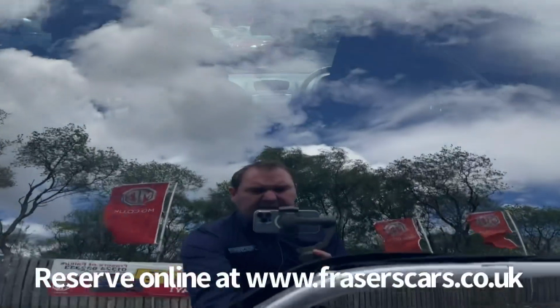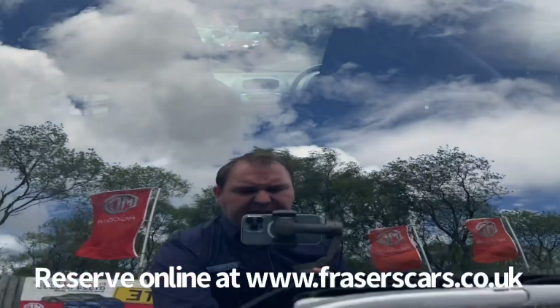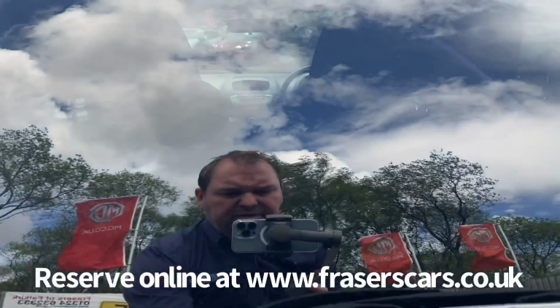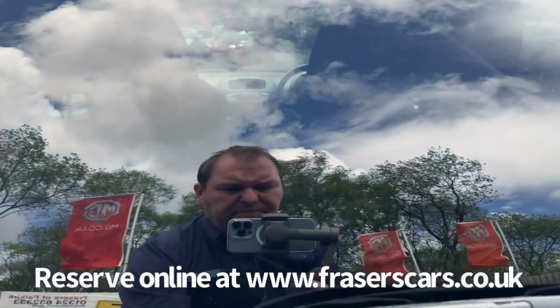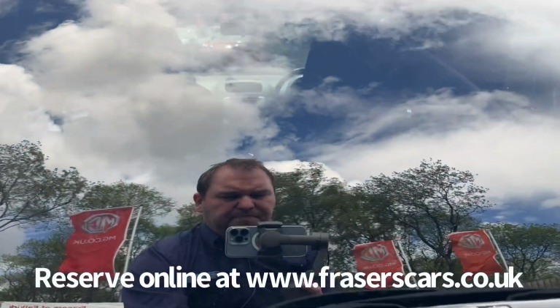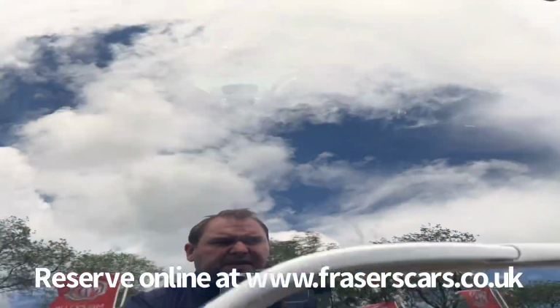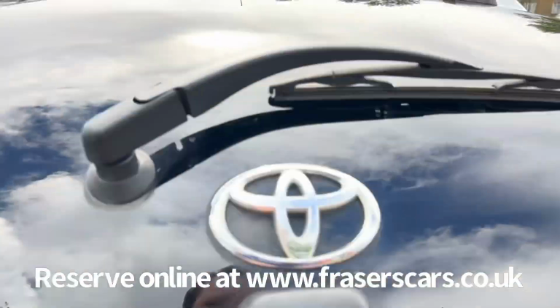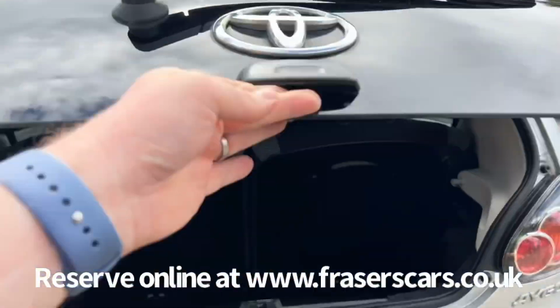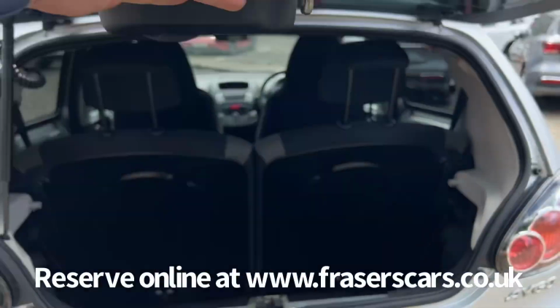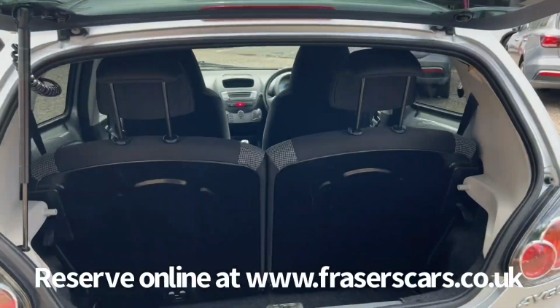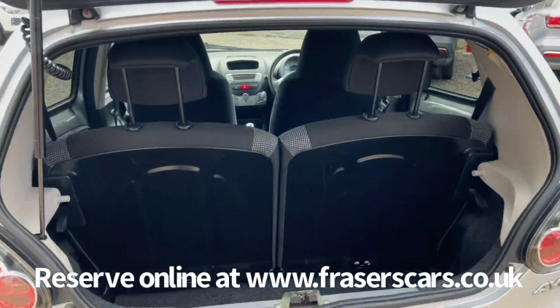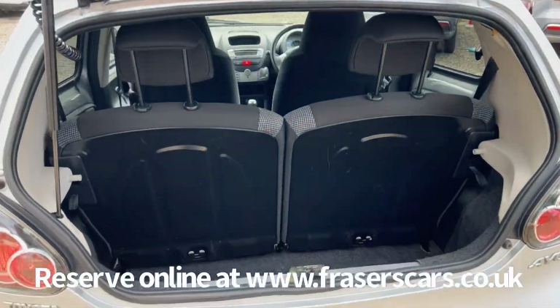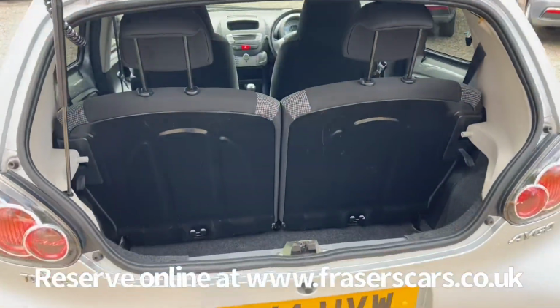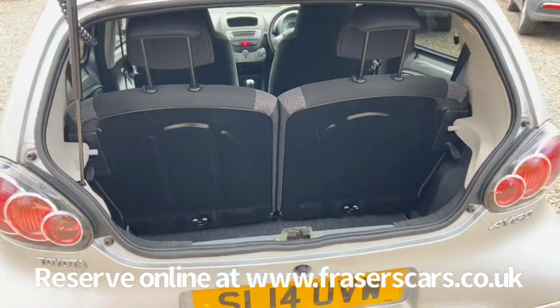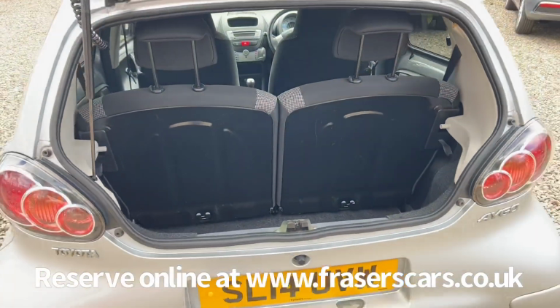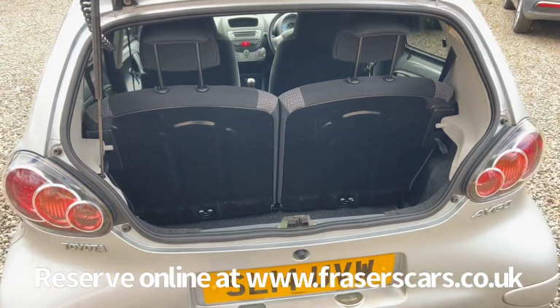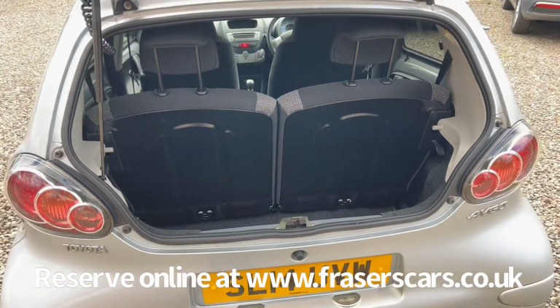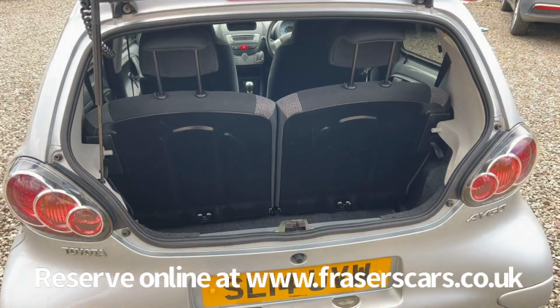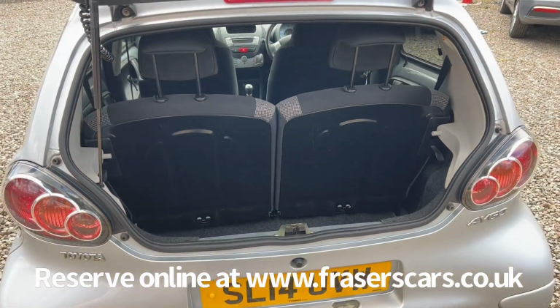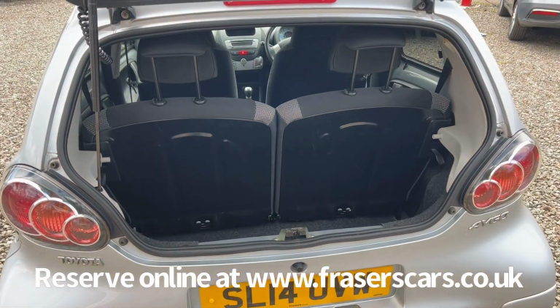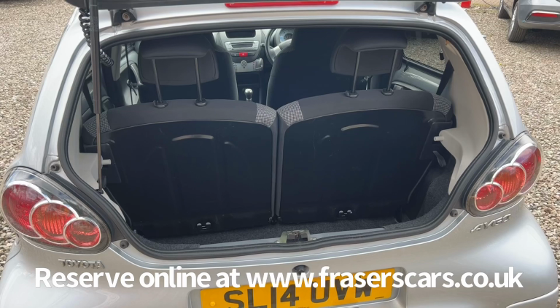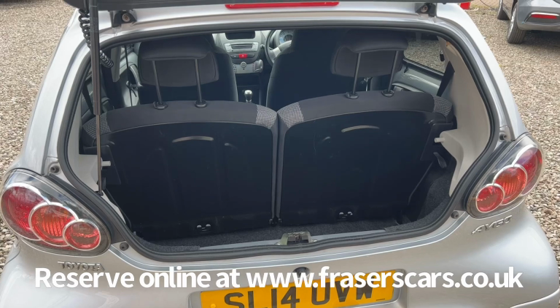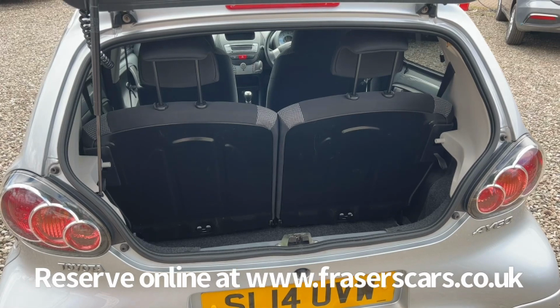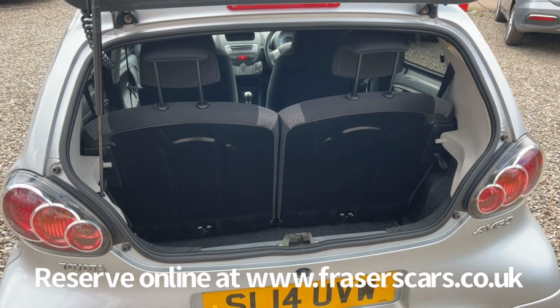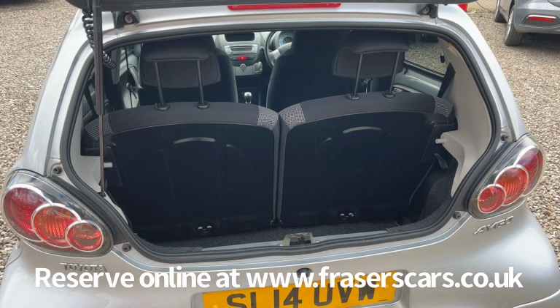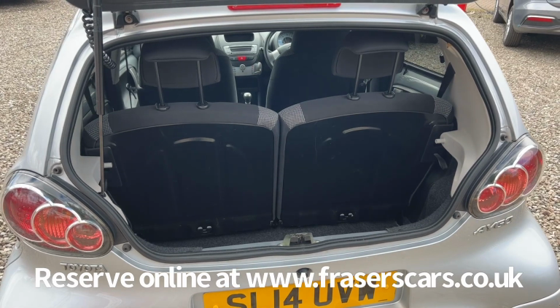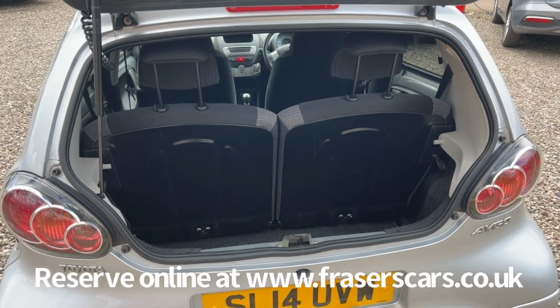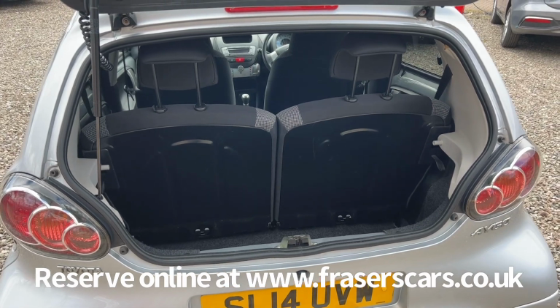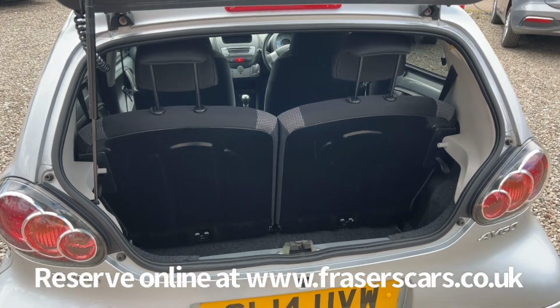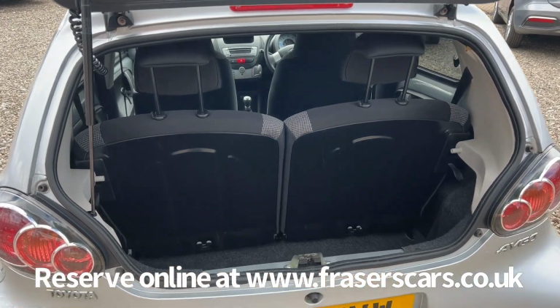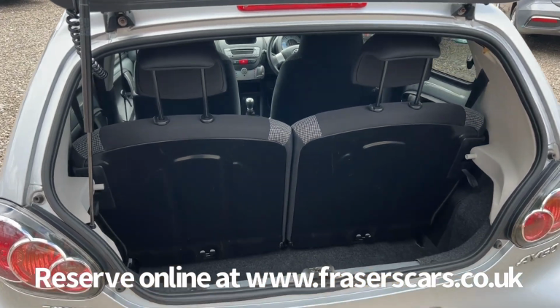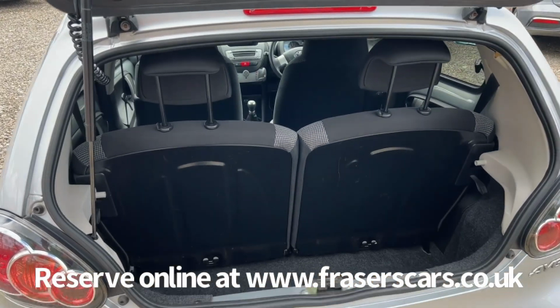In the boot there's a 50-50 split fold on the rear seats, and there's a space saver spare wheel under the boot carpet as well.